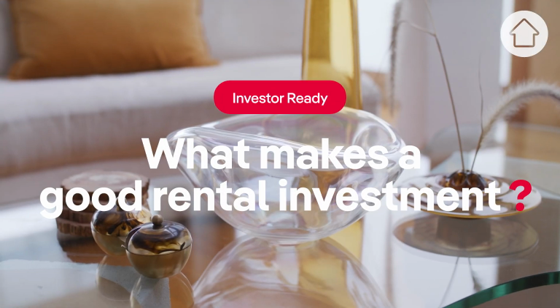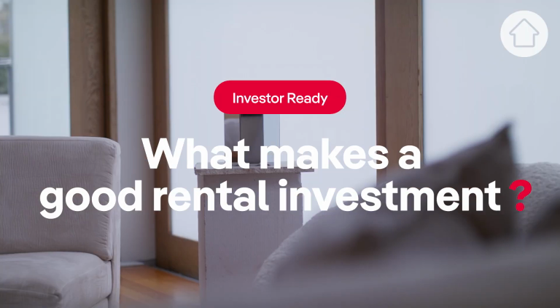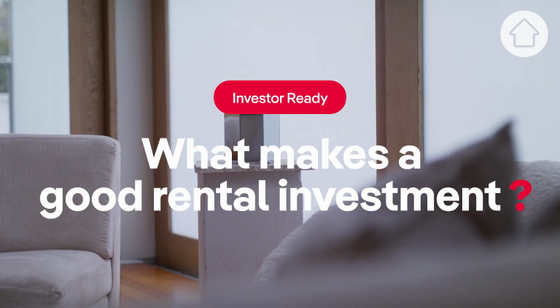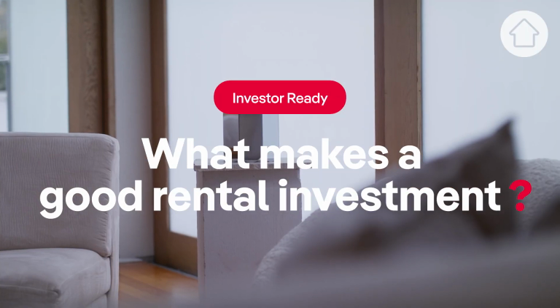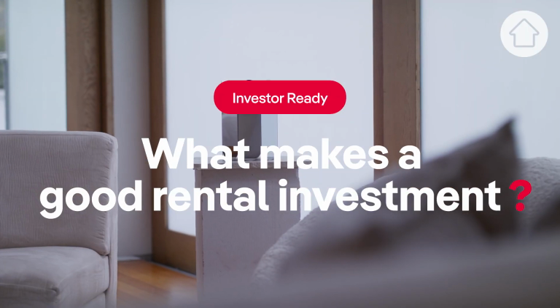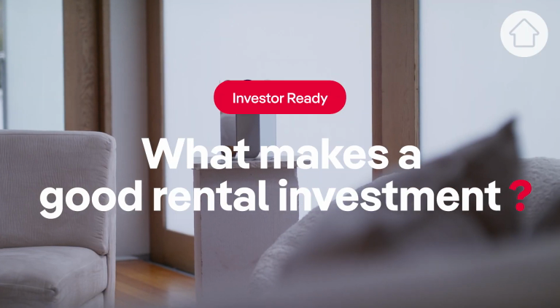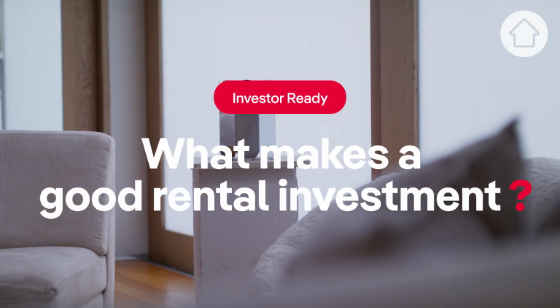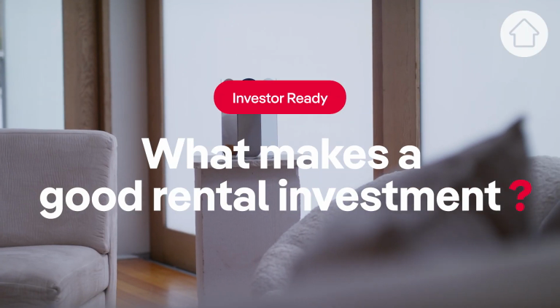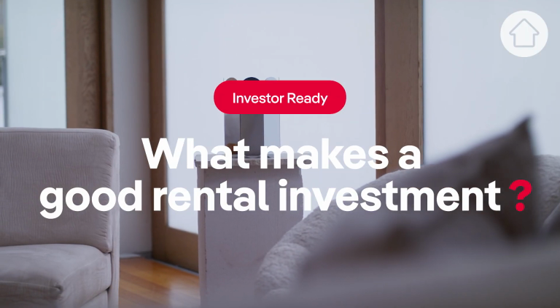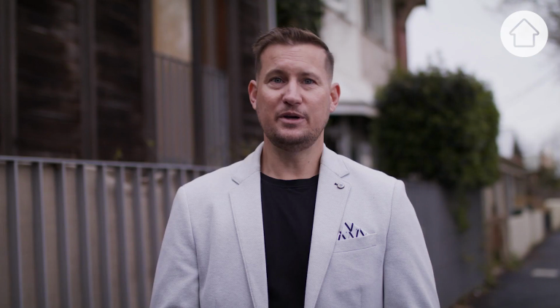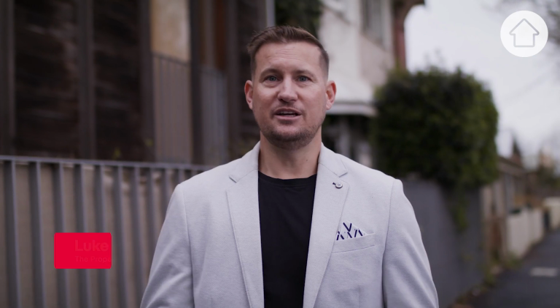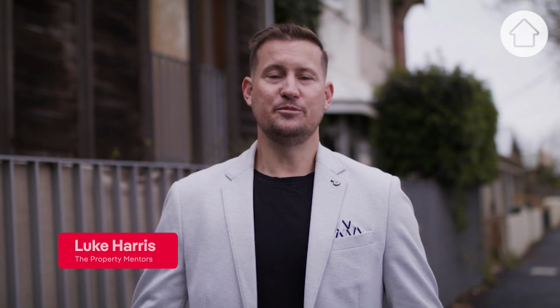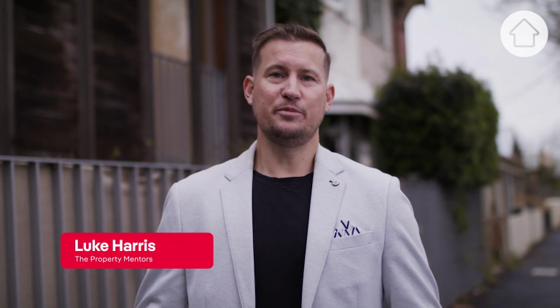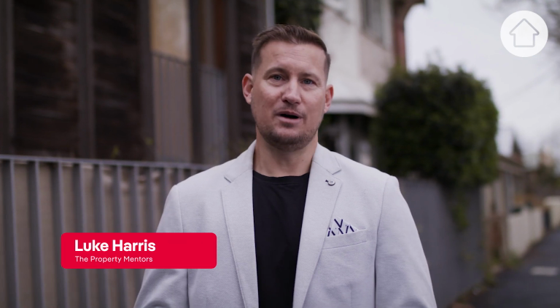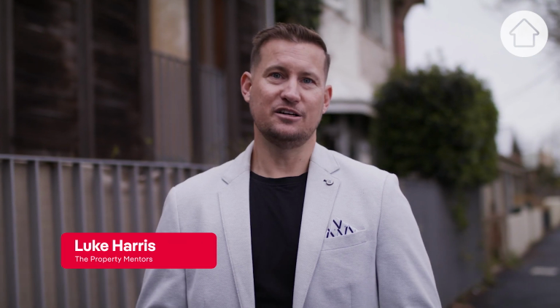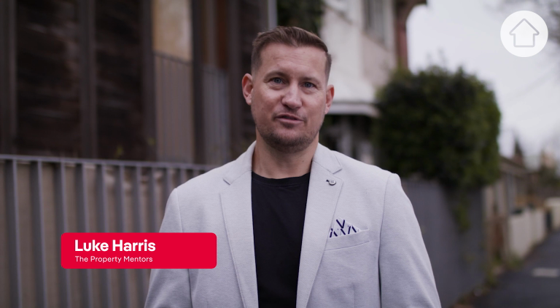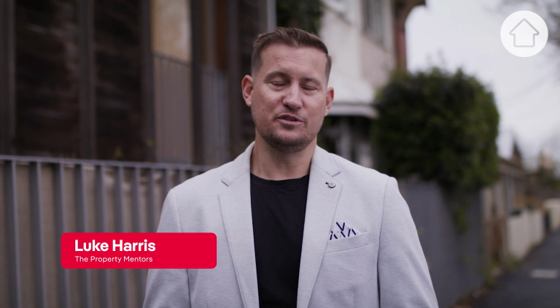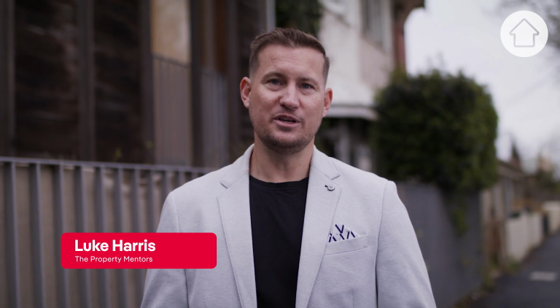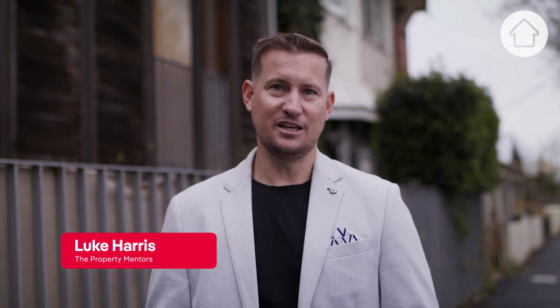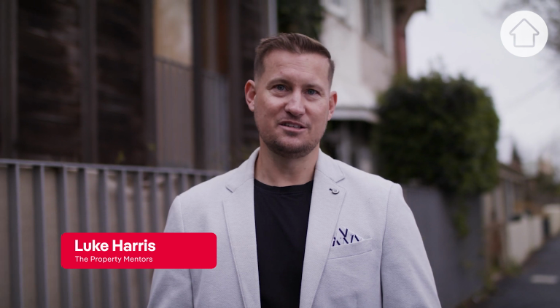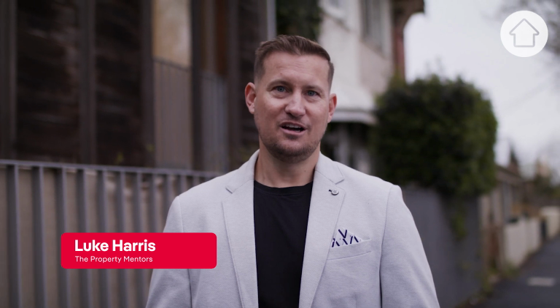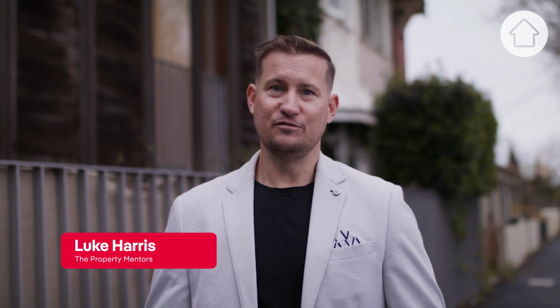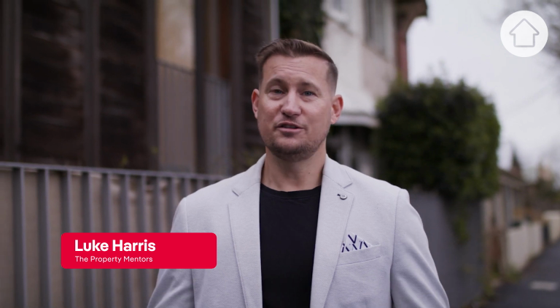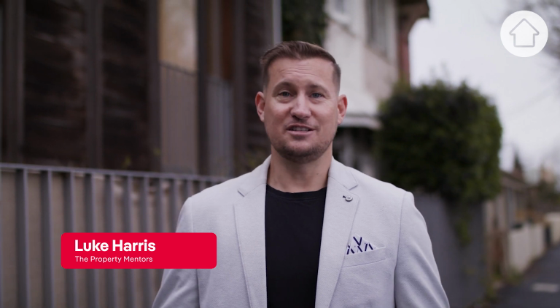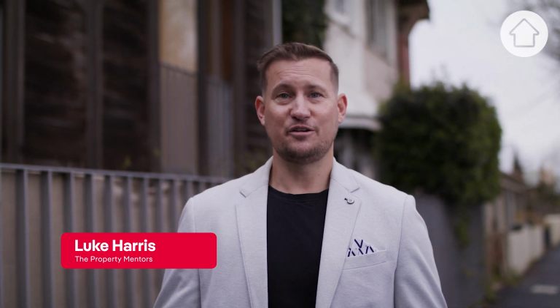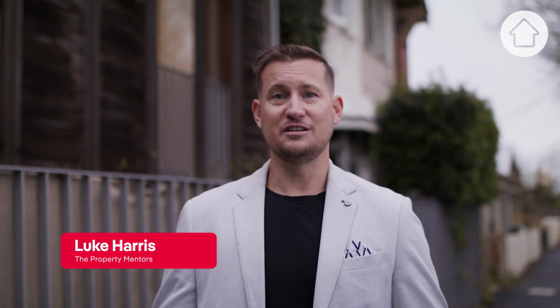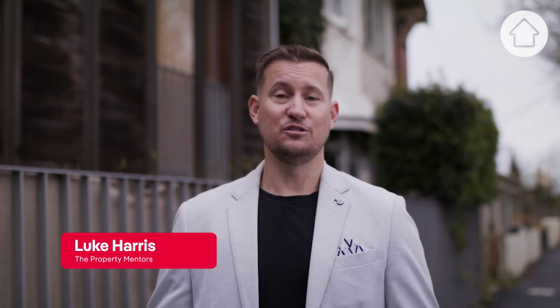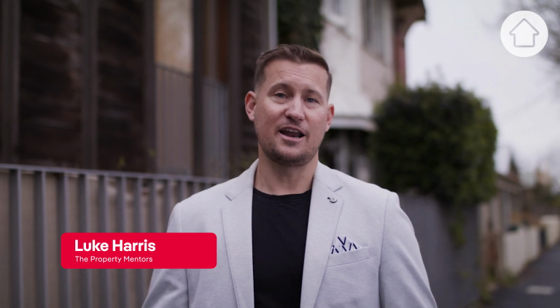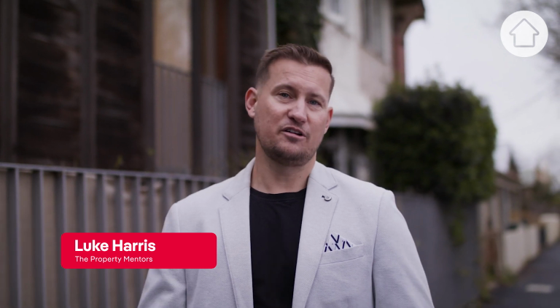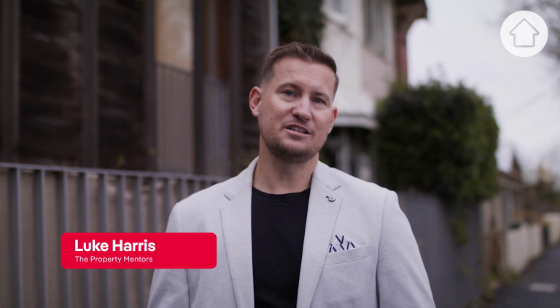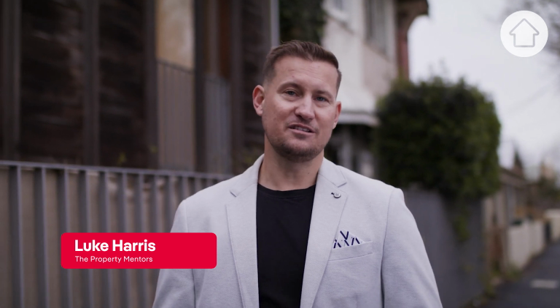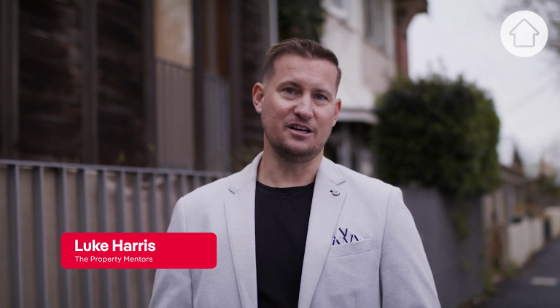What makes a good property investment? After being in the property market for over 20 years, I've learned that there's a lot of things to look at and a lot of things to consider.